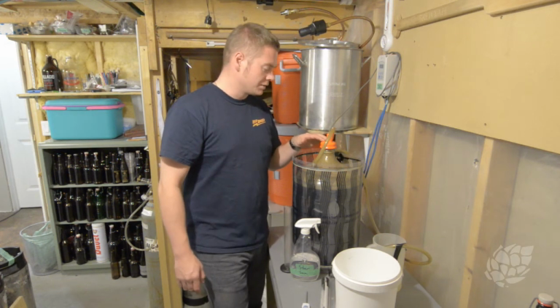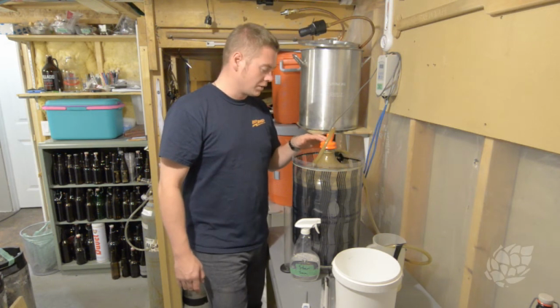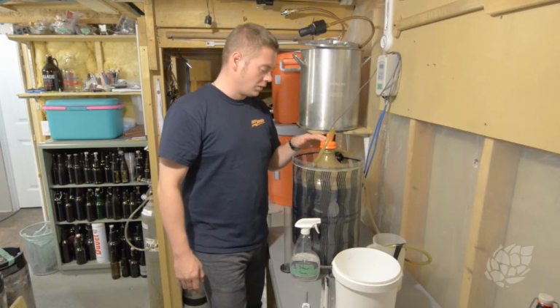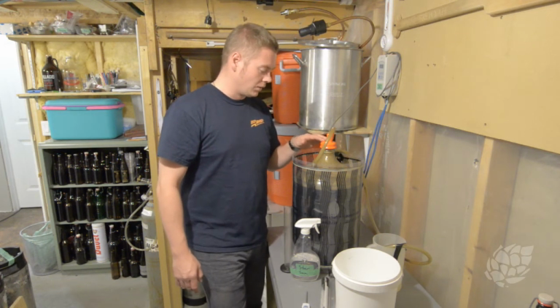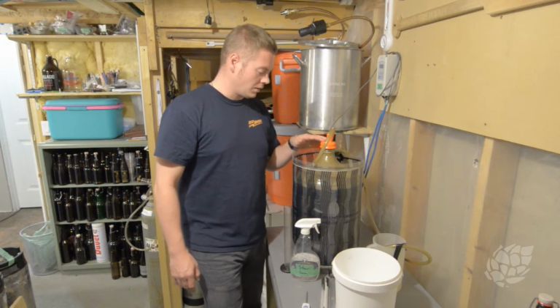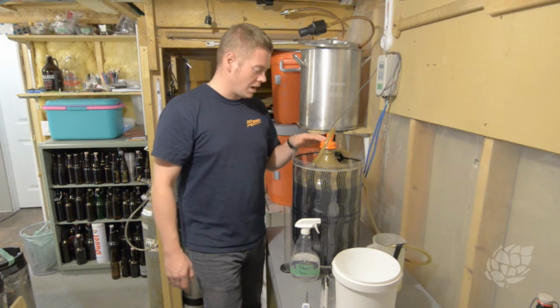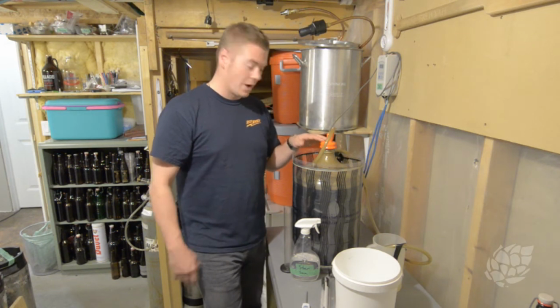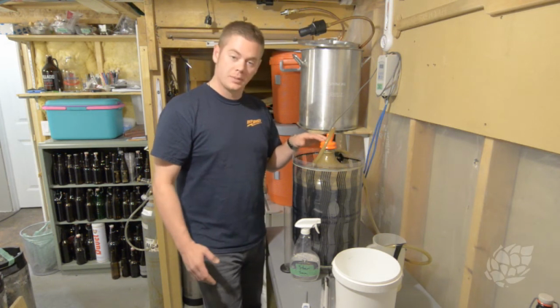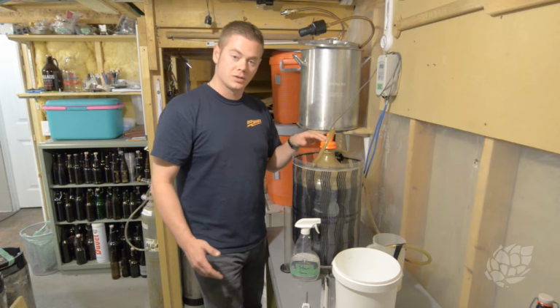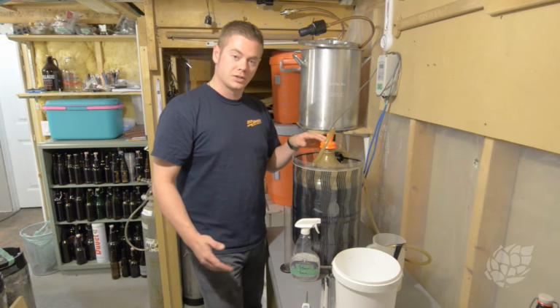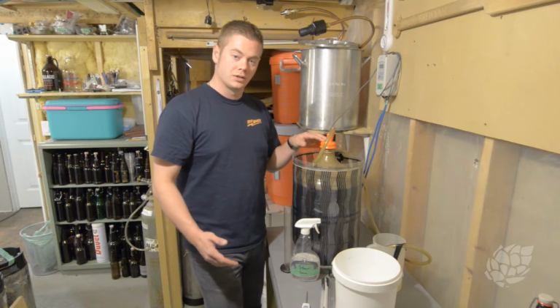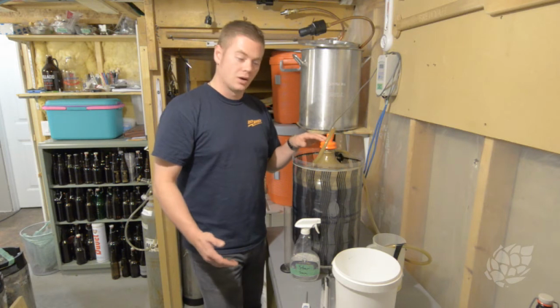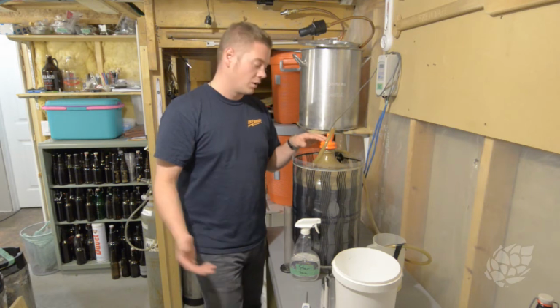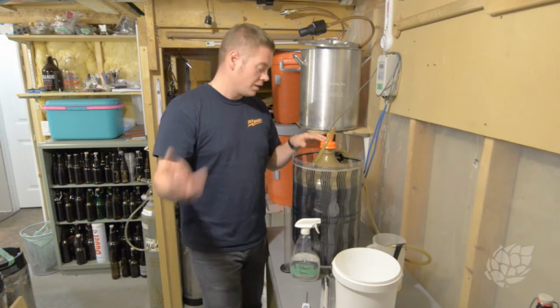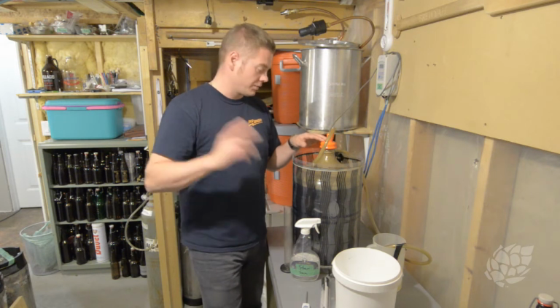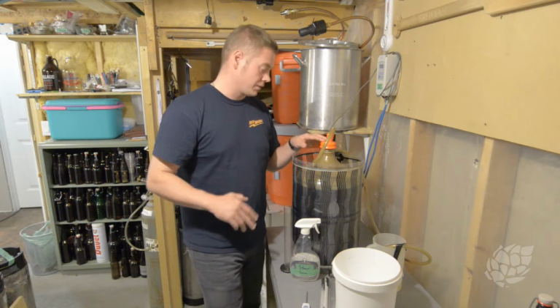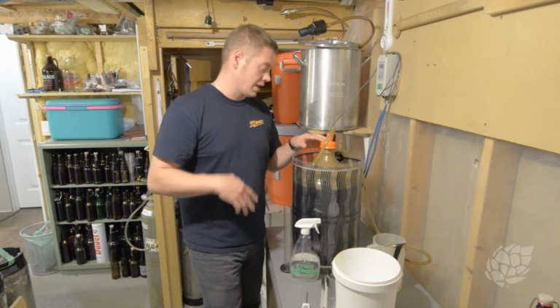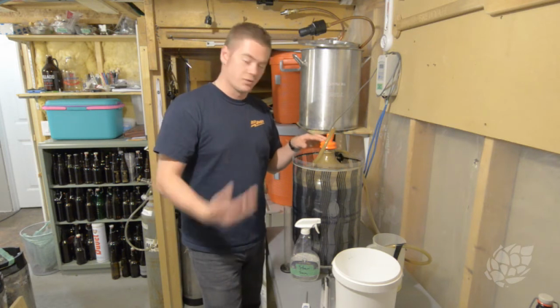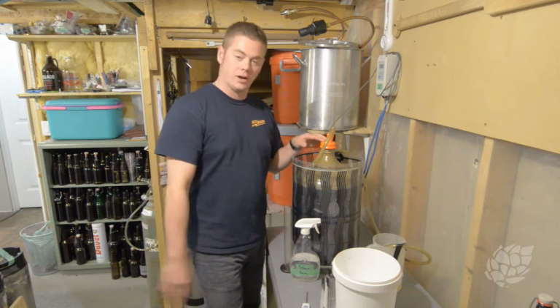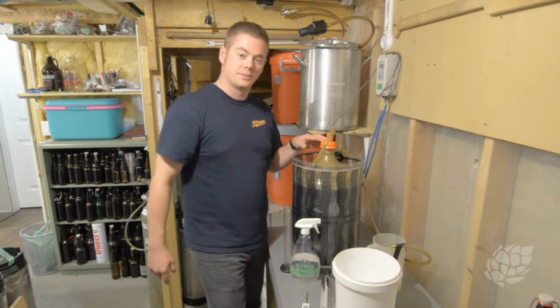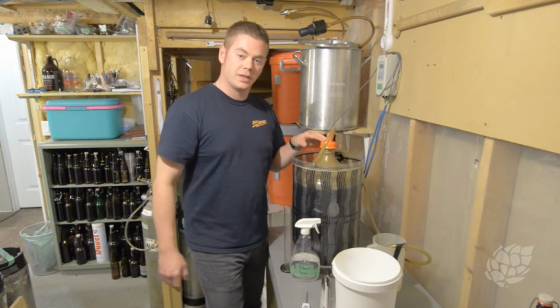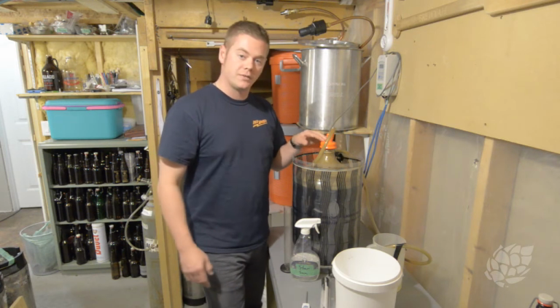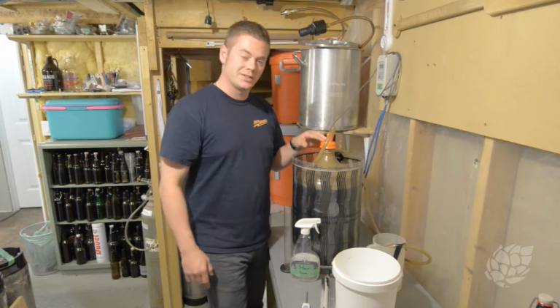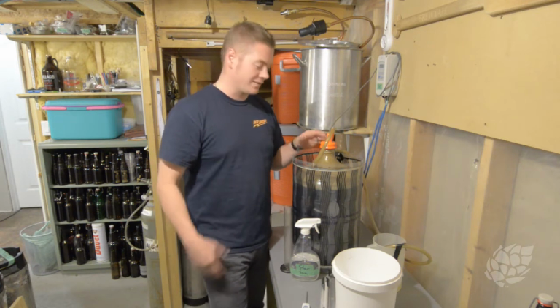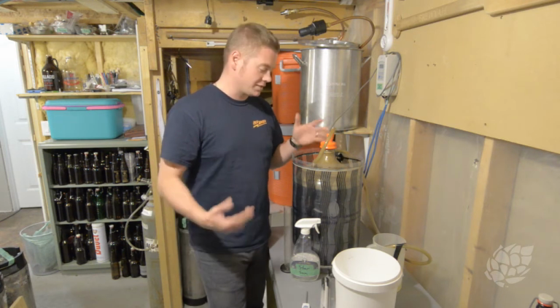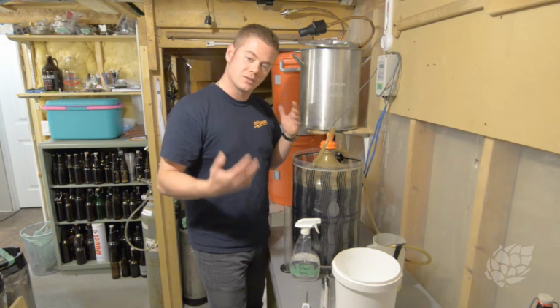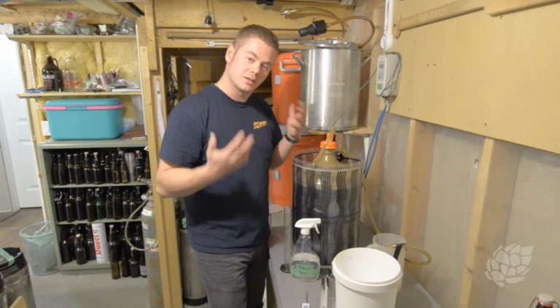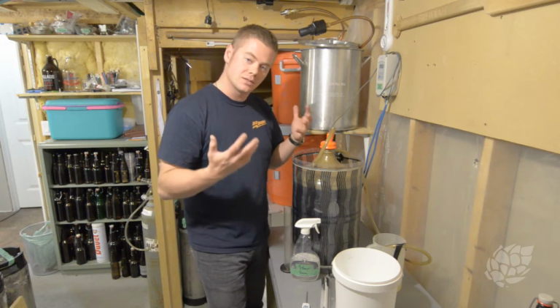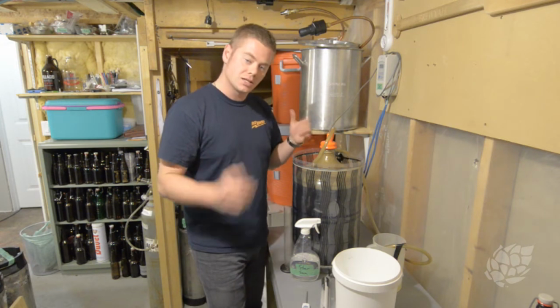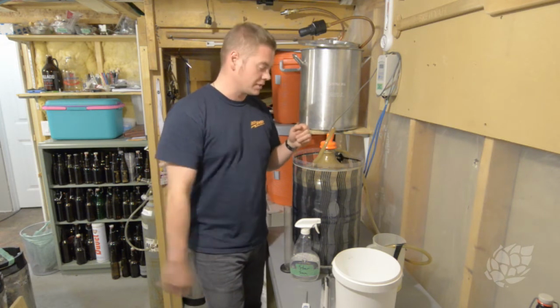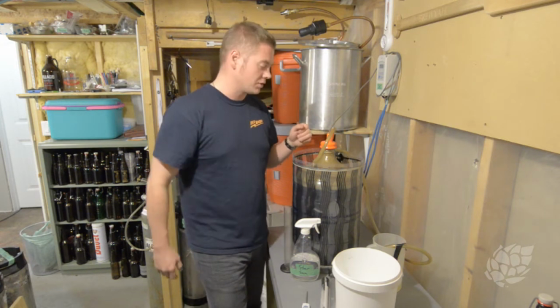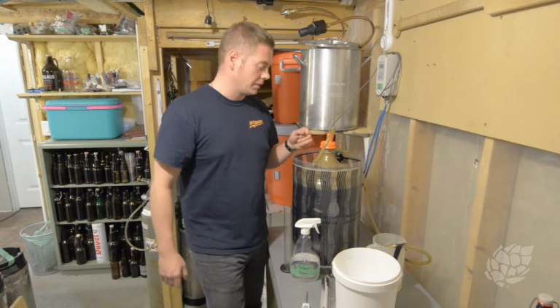I want to make sure it's good to go — throw it into a keg, dry hop, do all that fun stuff — just to make sure it's as awesome as it should be.